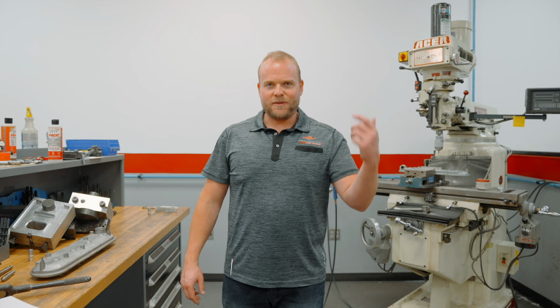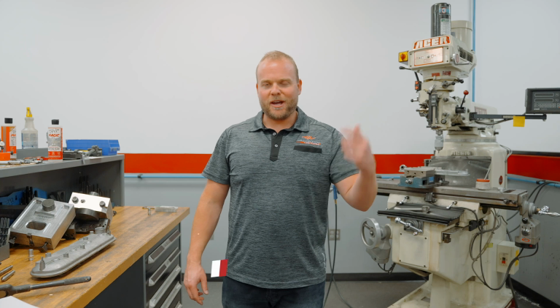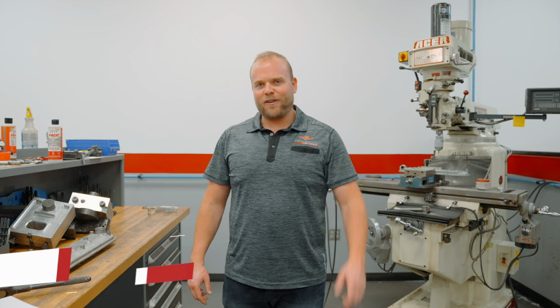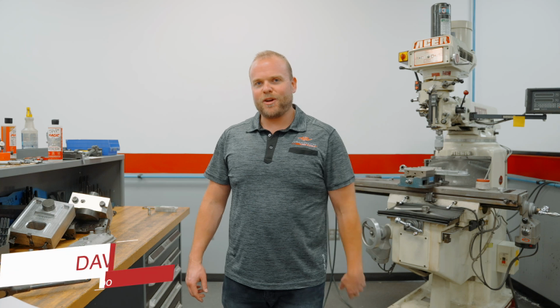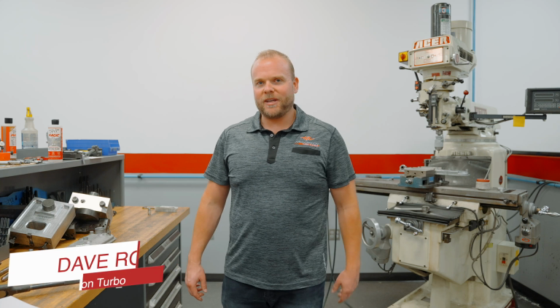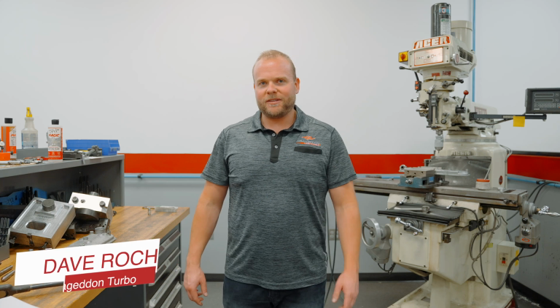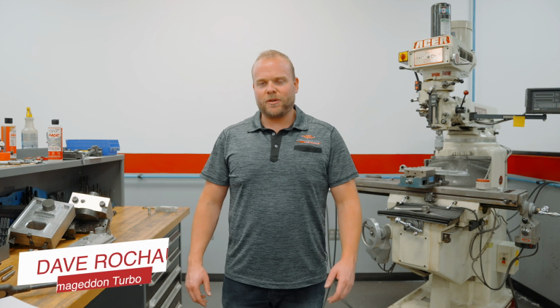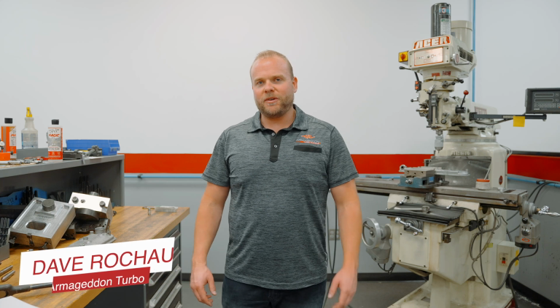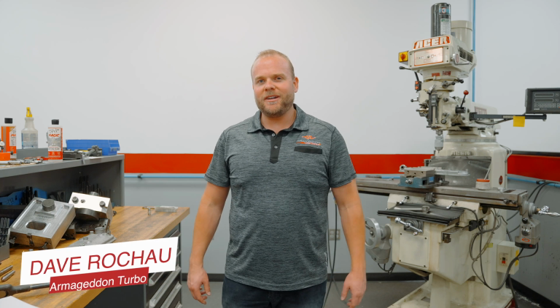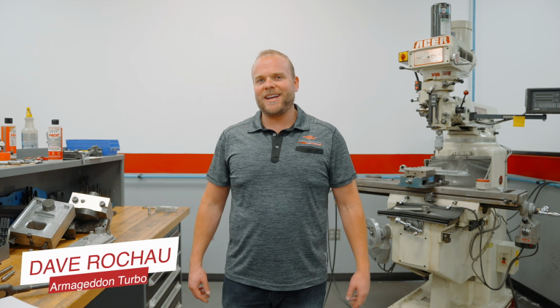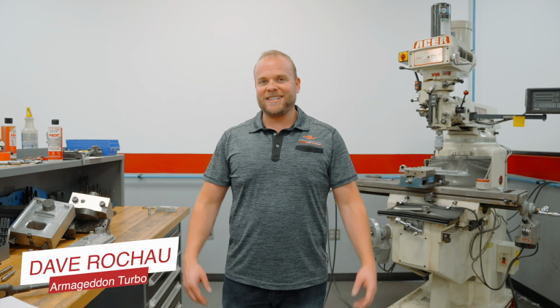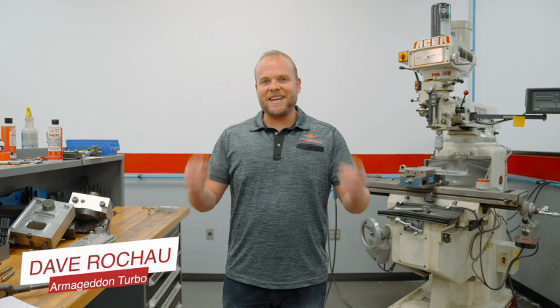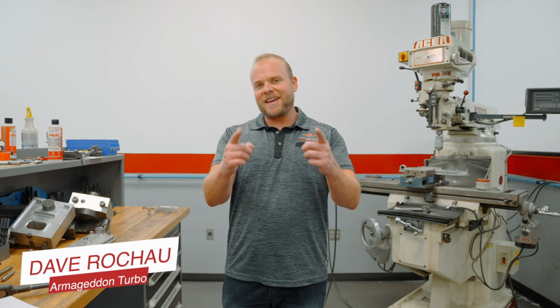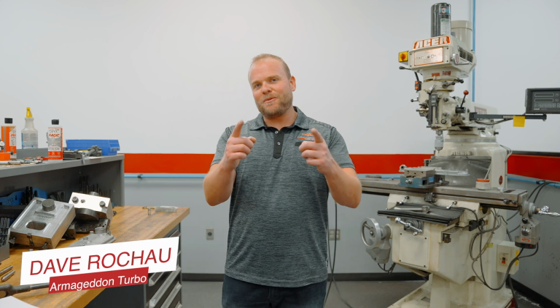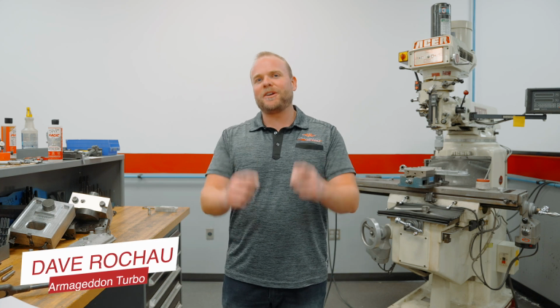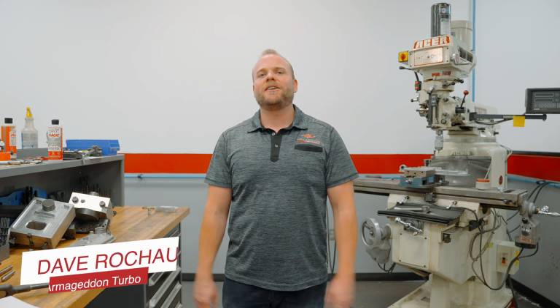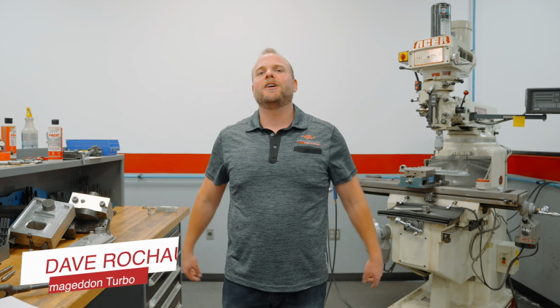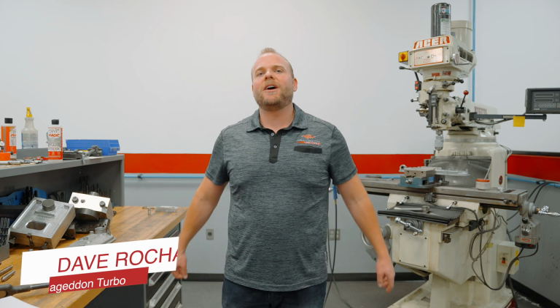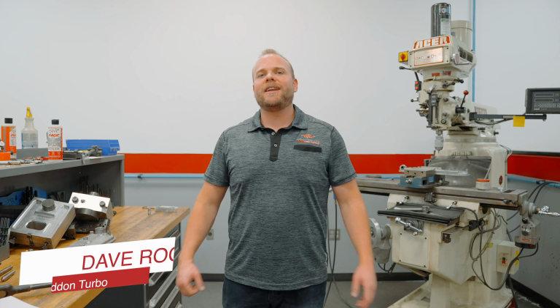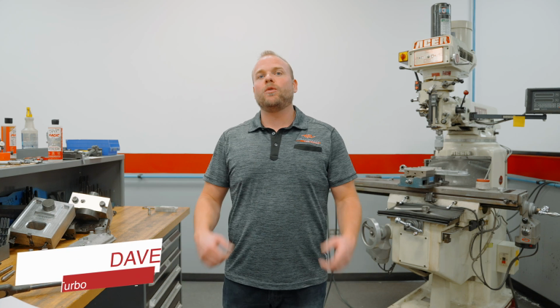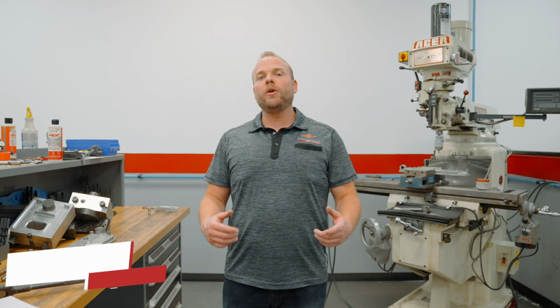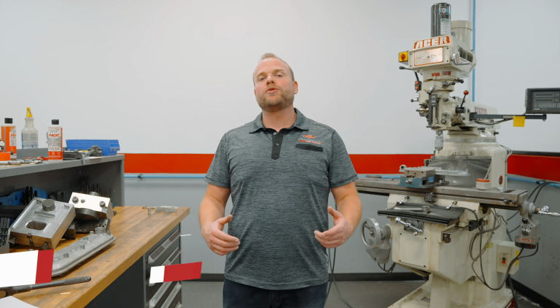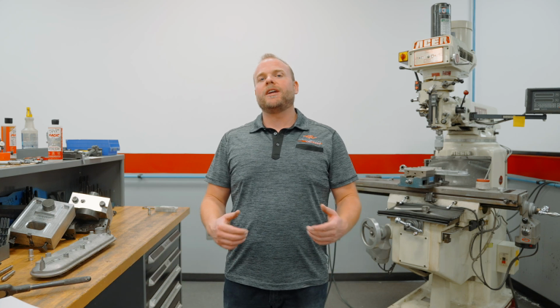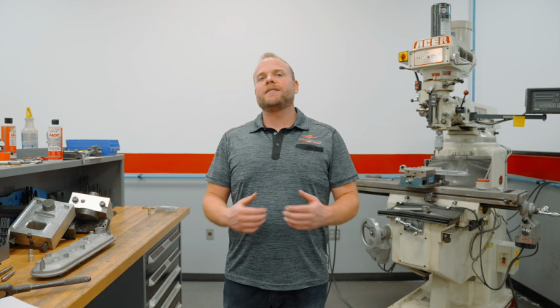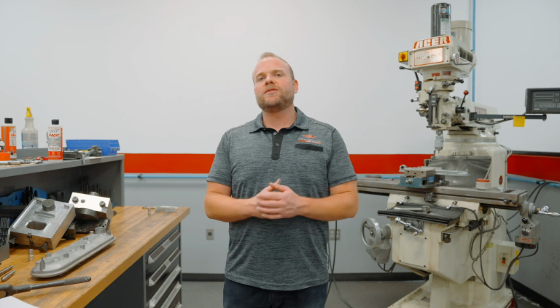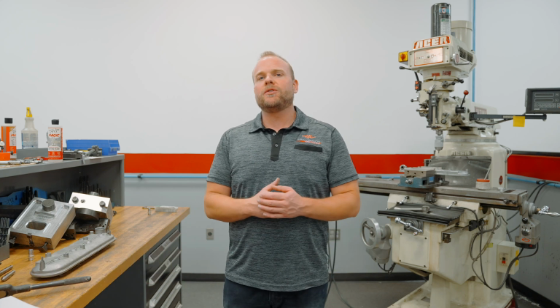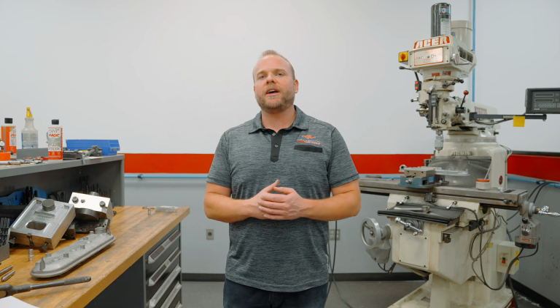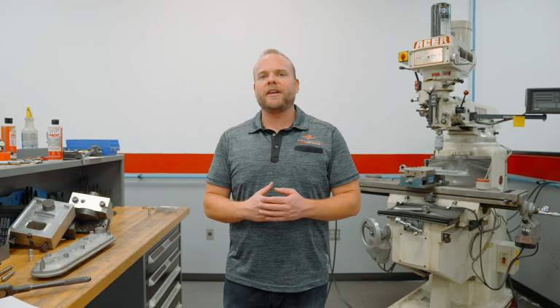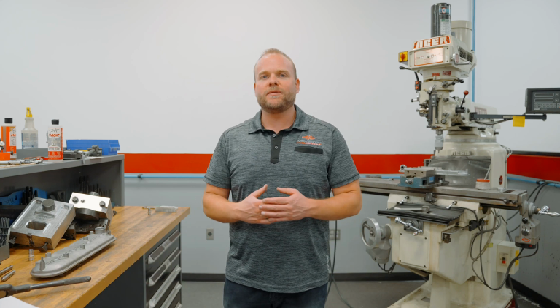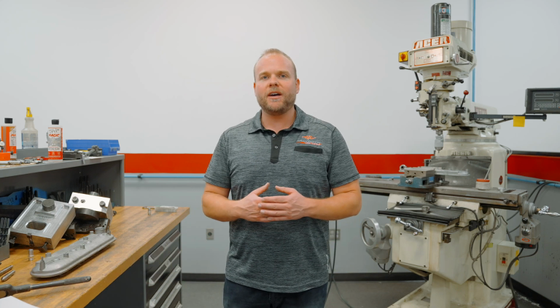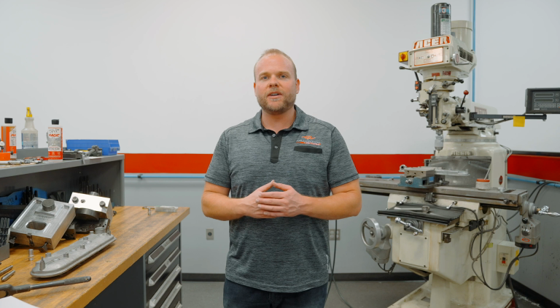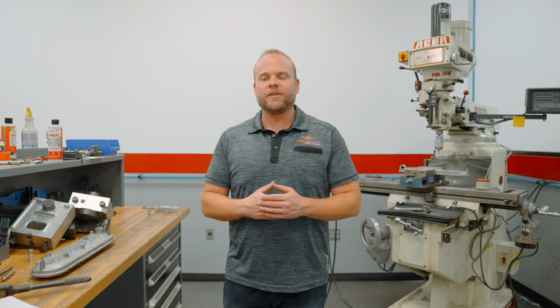Dave Rocca from Armageddon Turbo here, and today we're going to talk about adding oil drains to your LS valve covers.